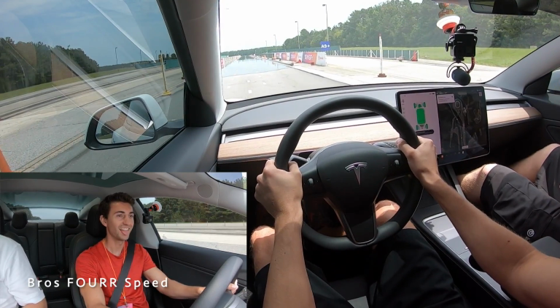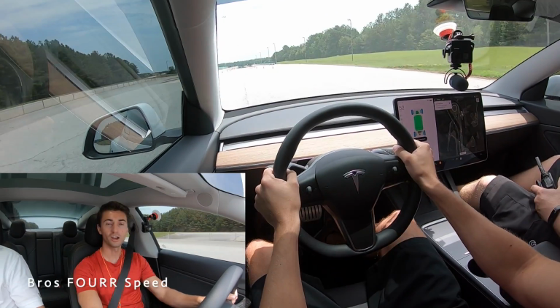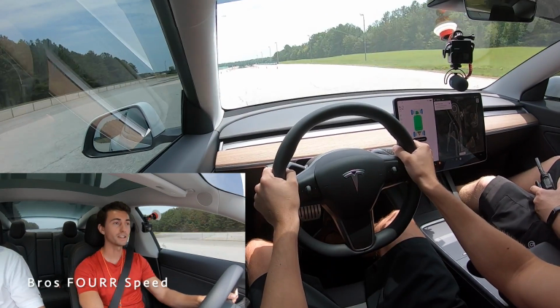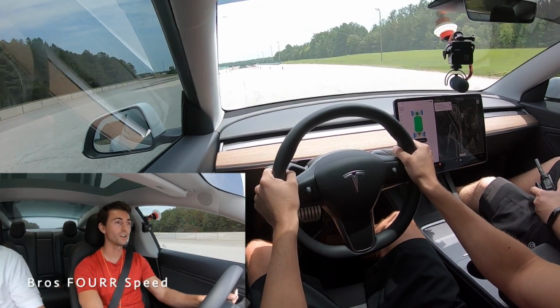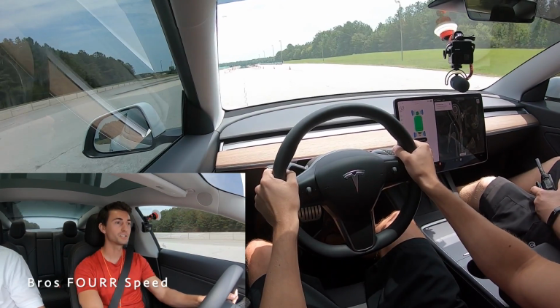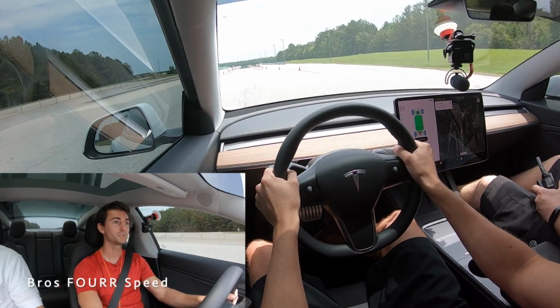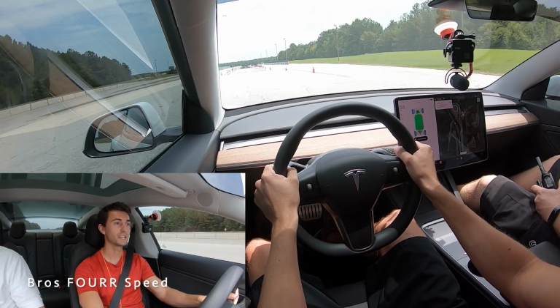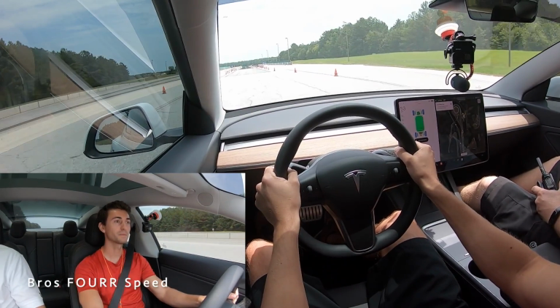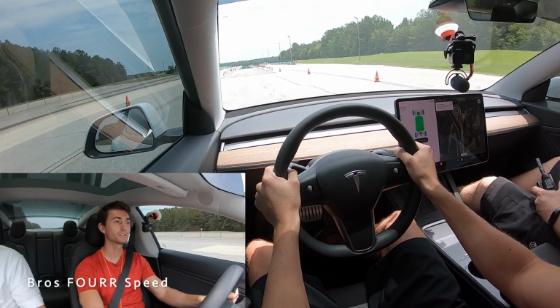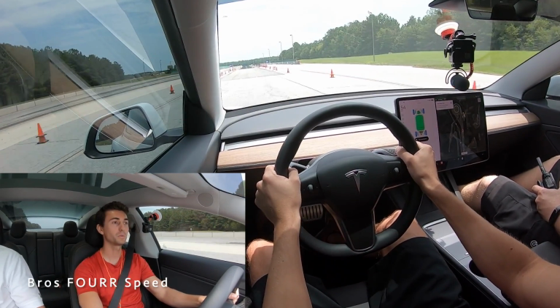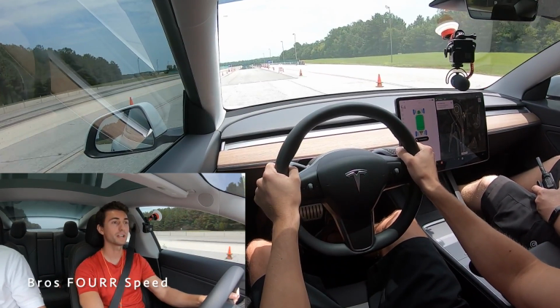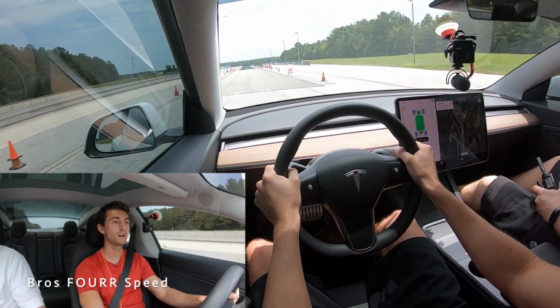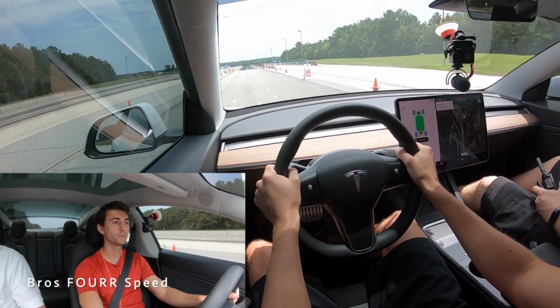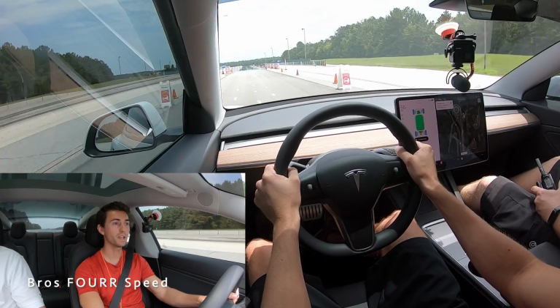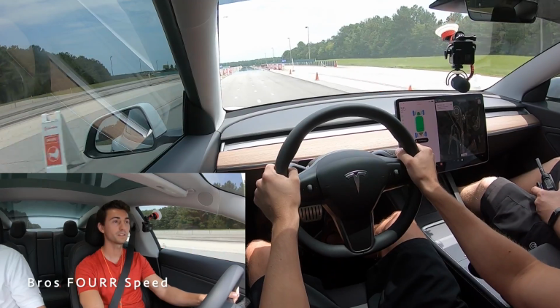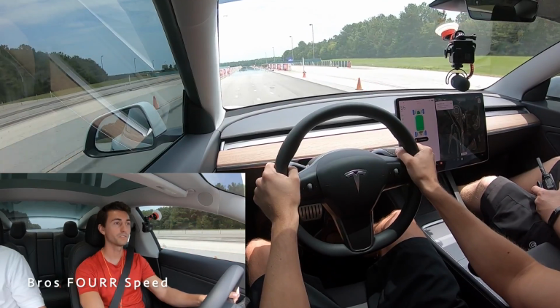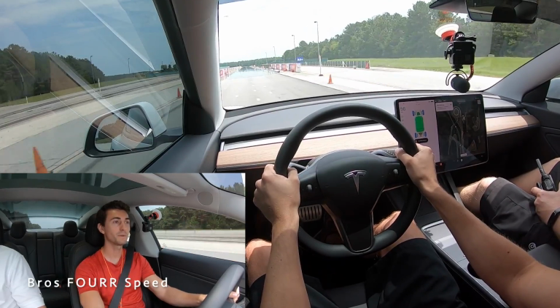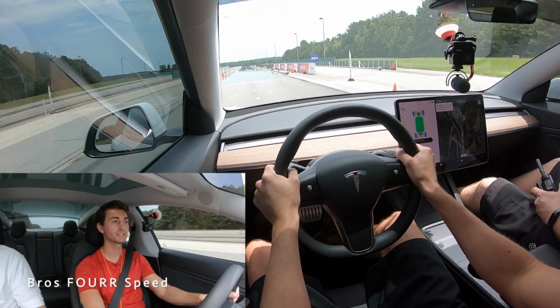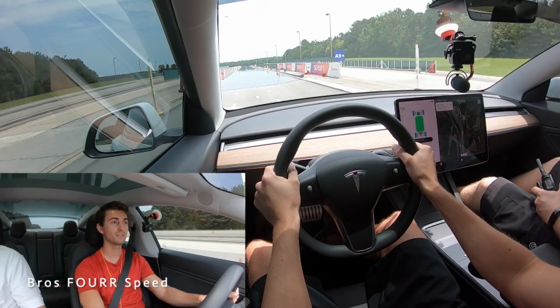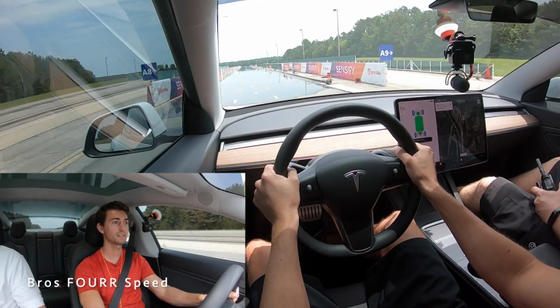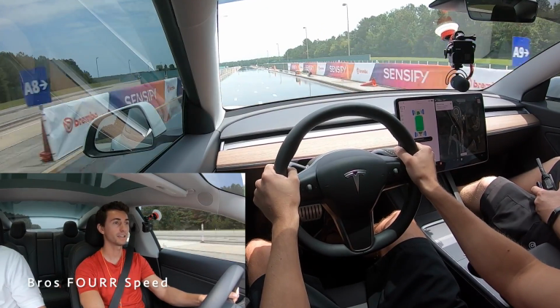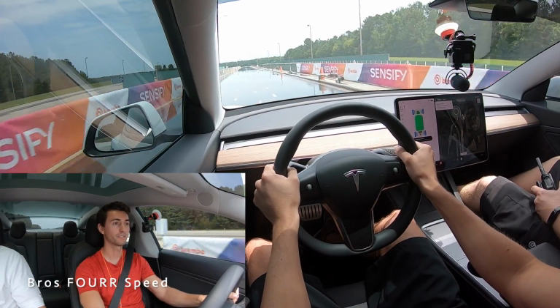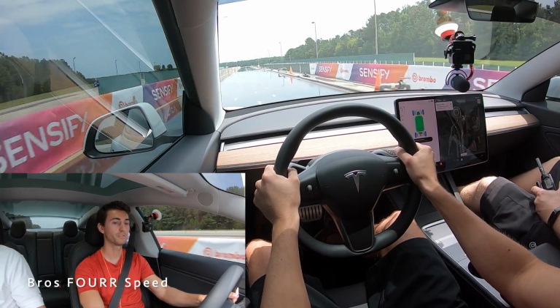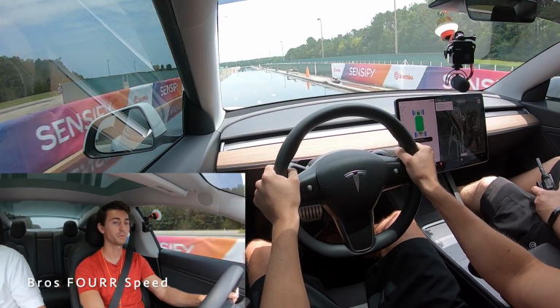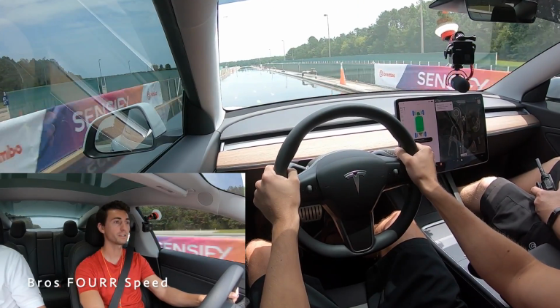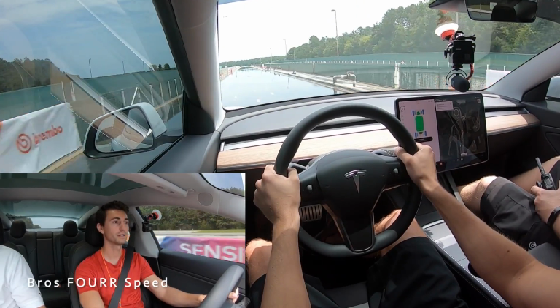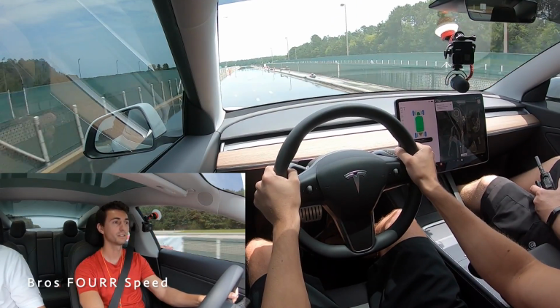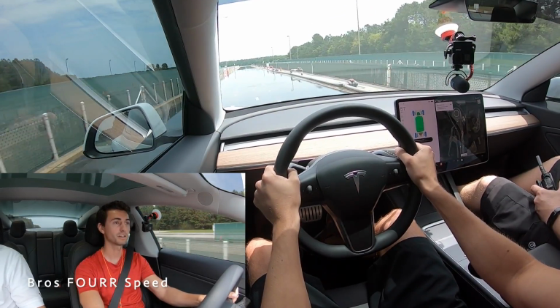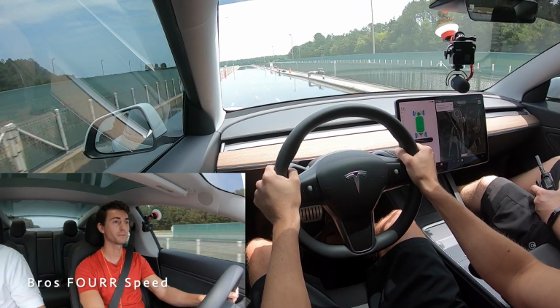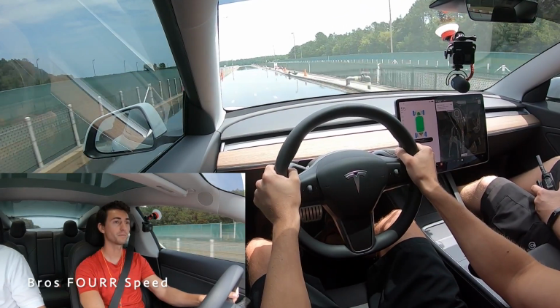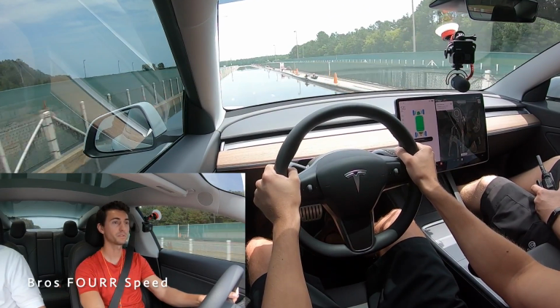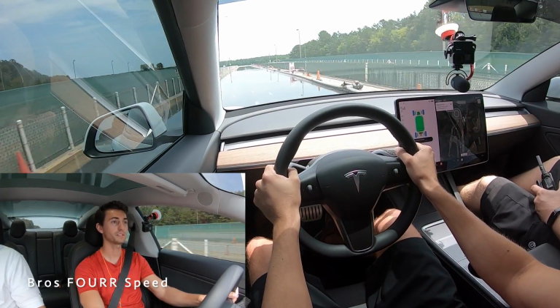All right guys, on to test number two. We are now on the wet, going 50 miles an hour, and full brake right when we come up to it.